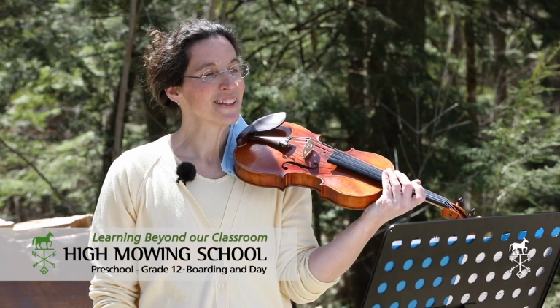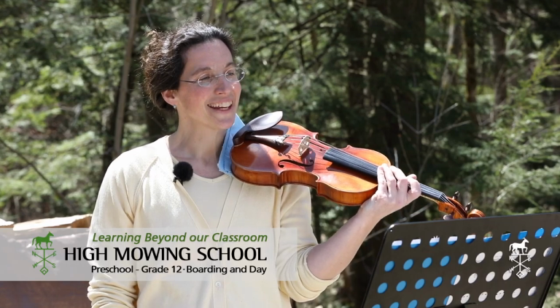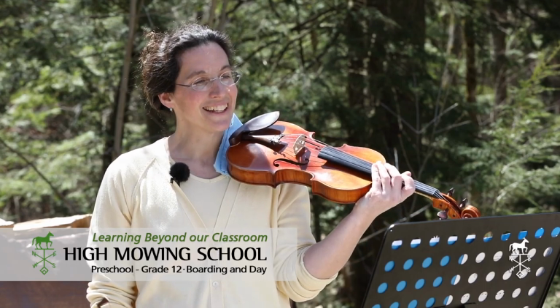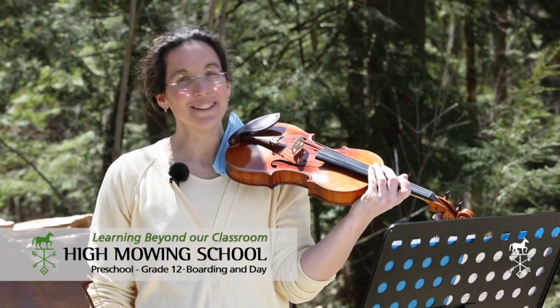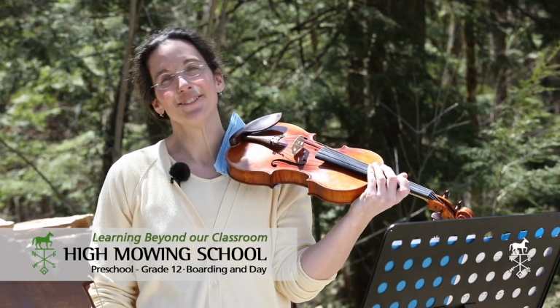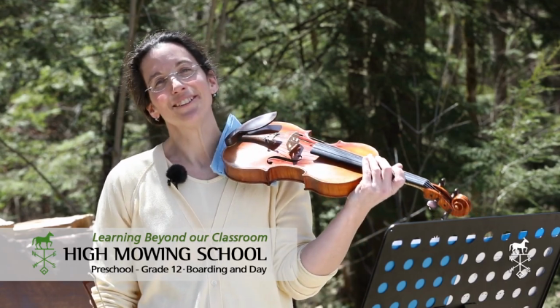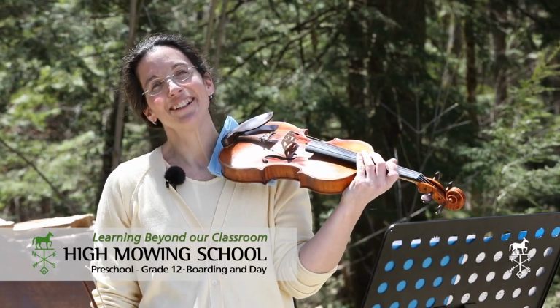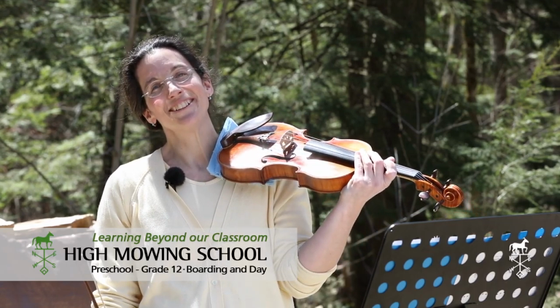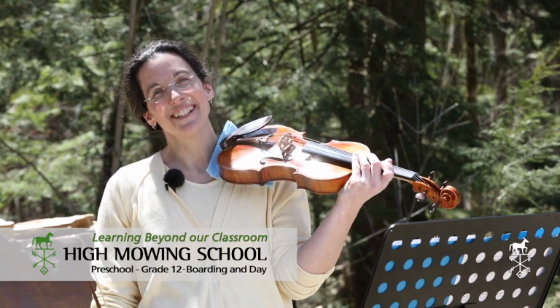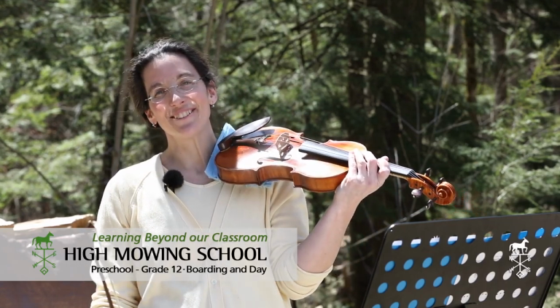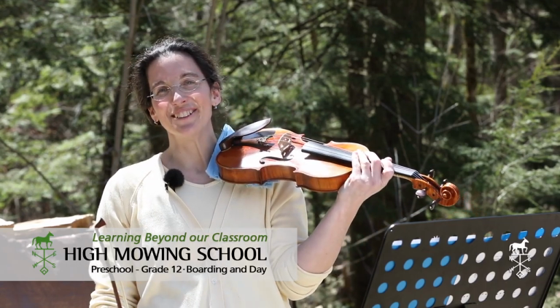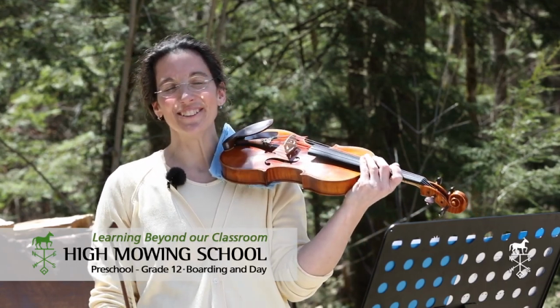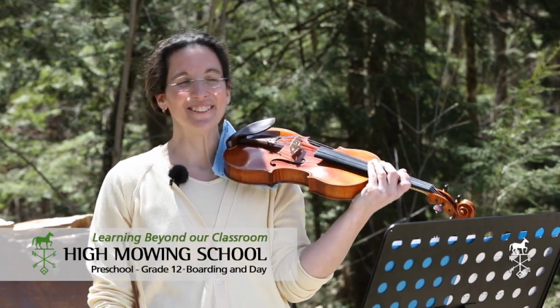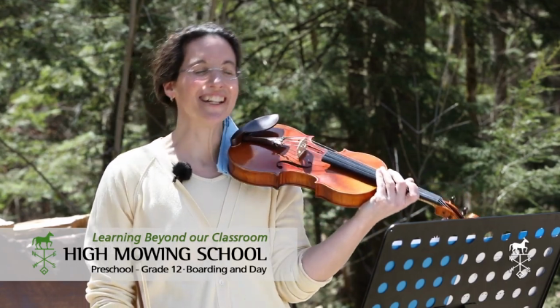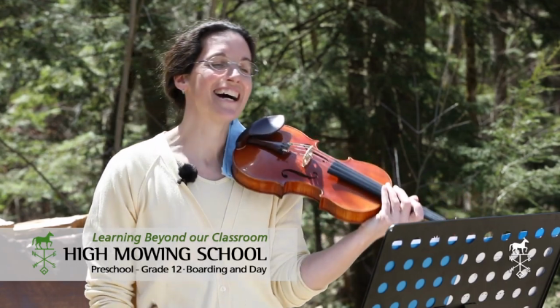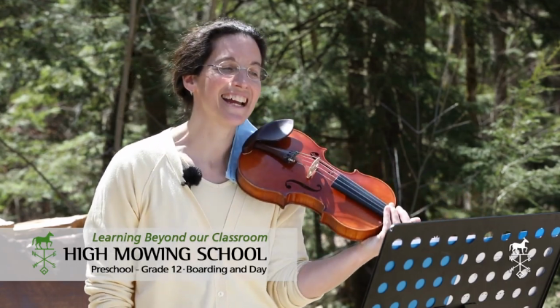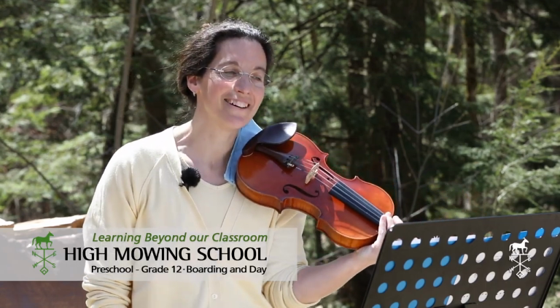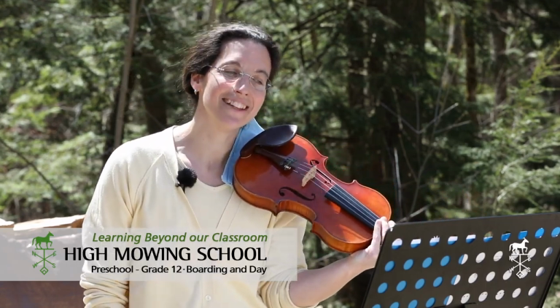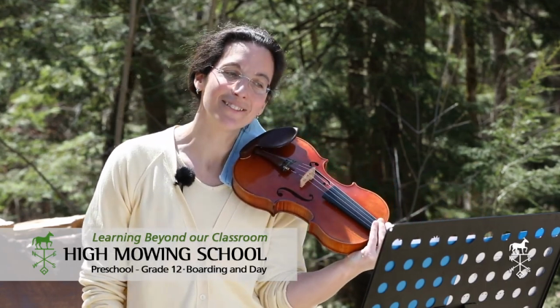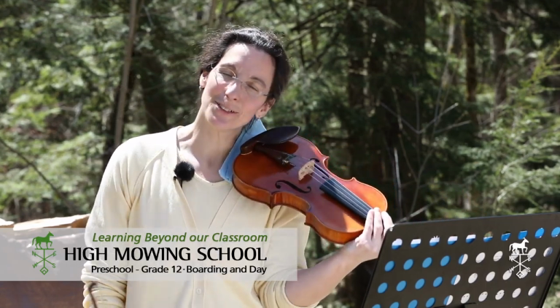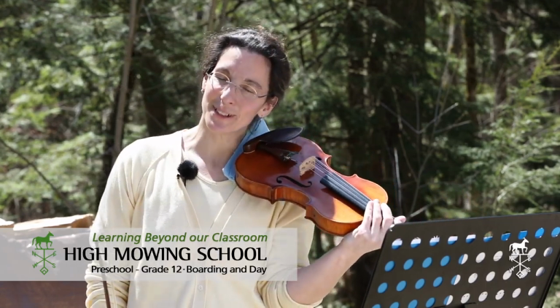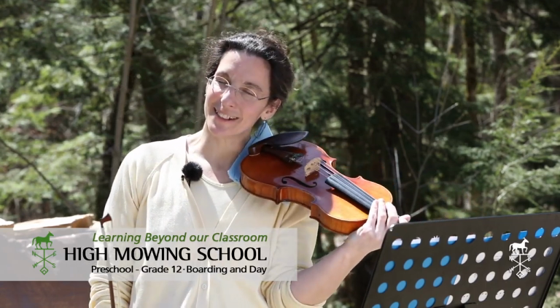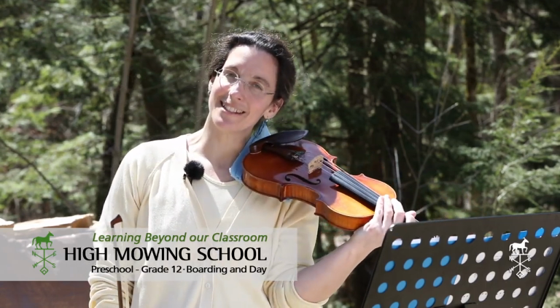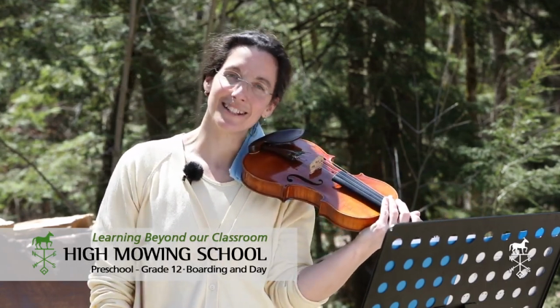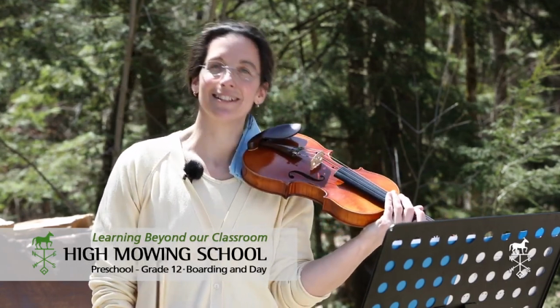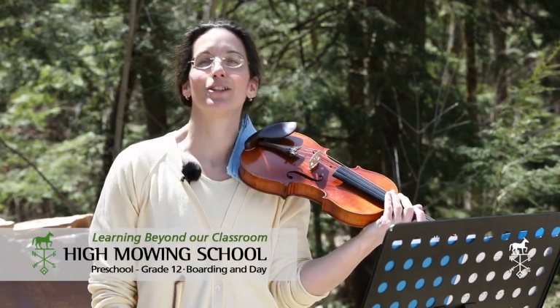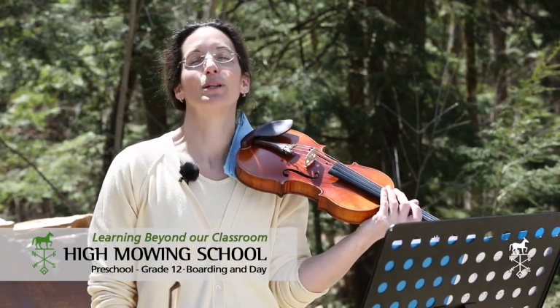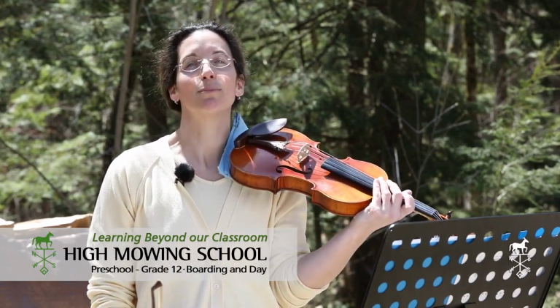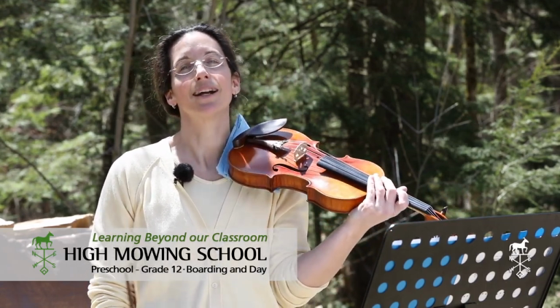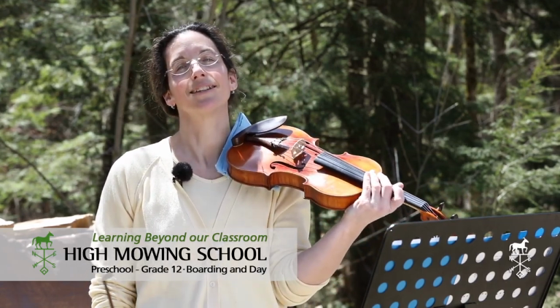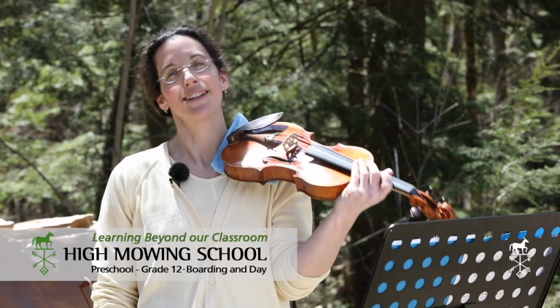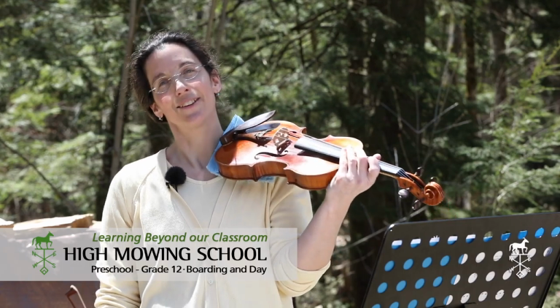Hello fifth graders, good afternoon! I have now recorded a session so that we can practice together.